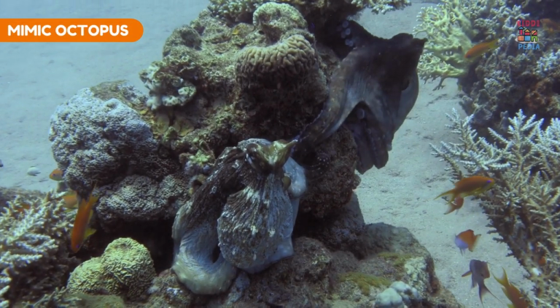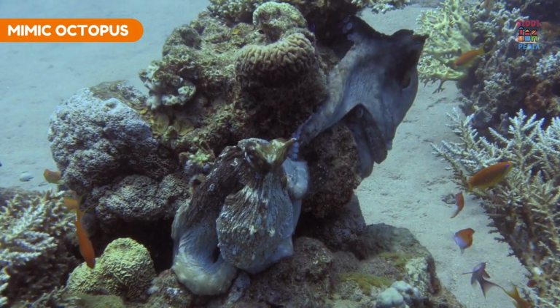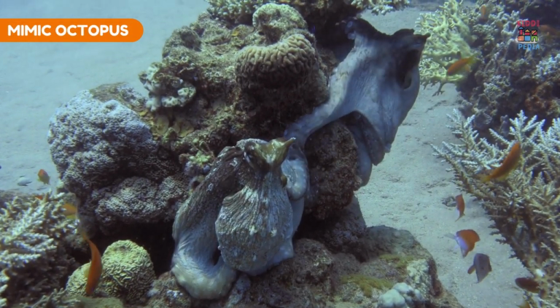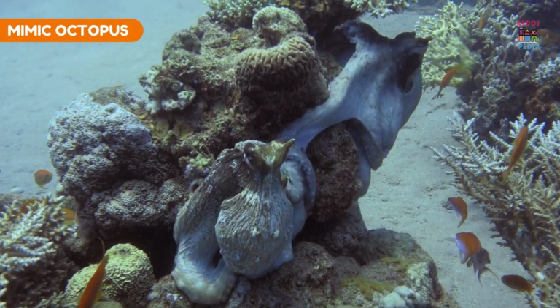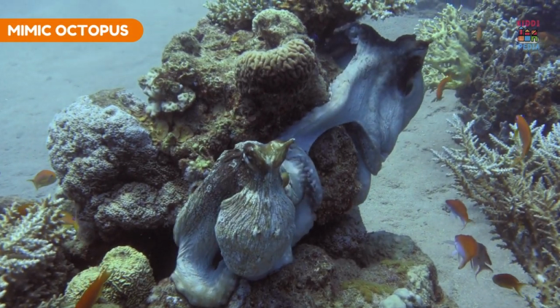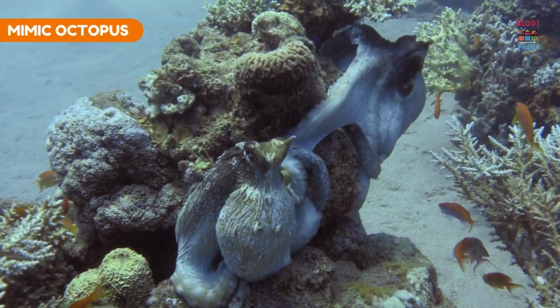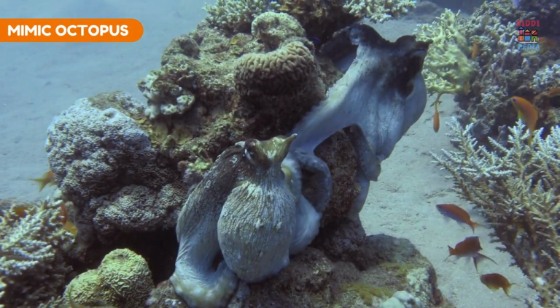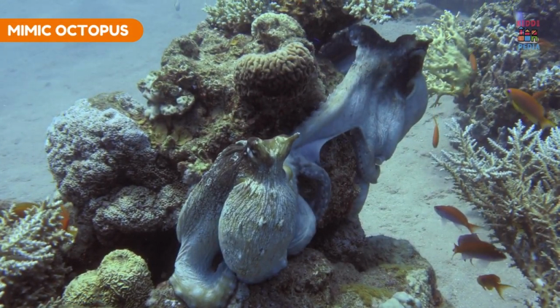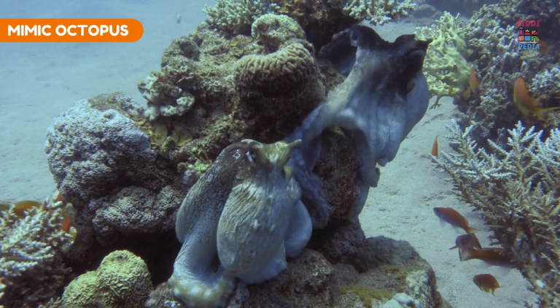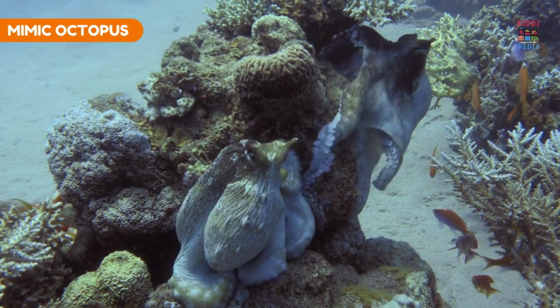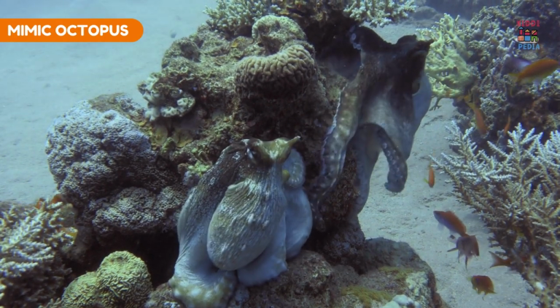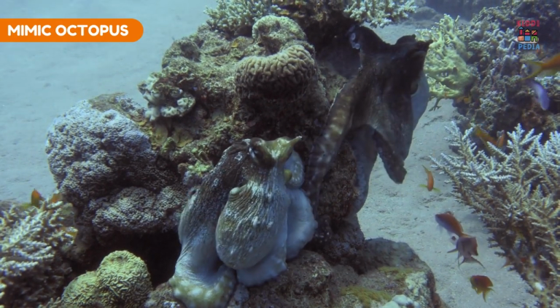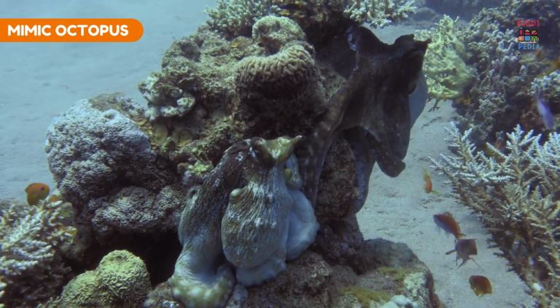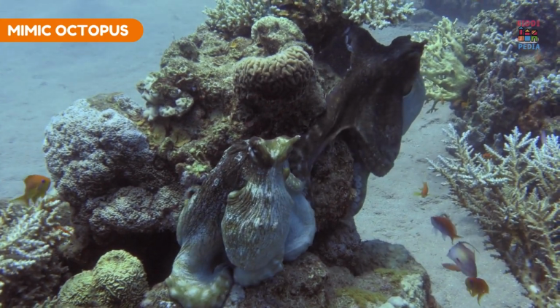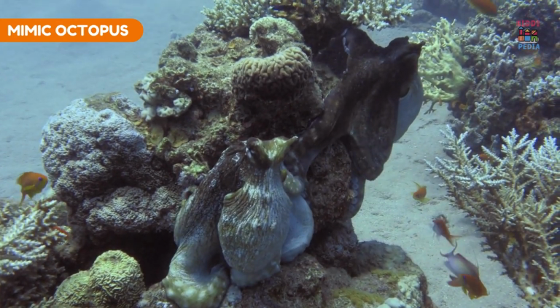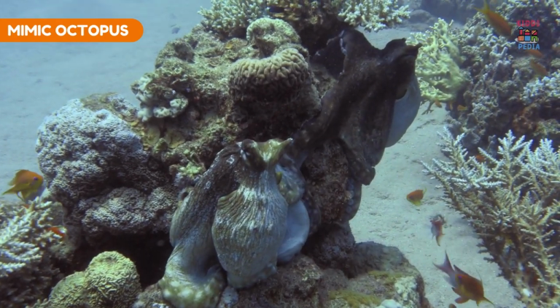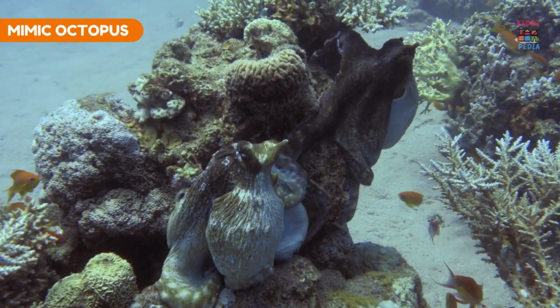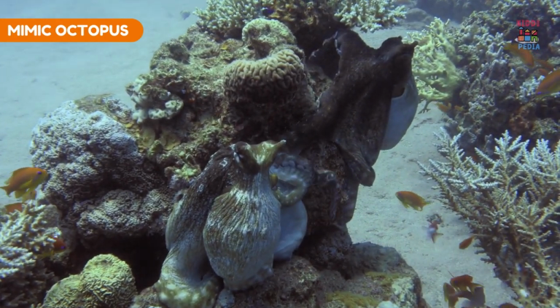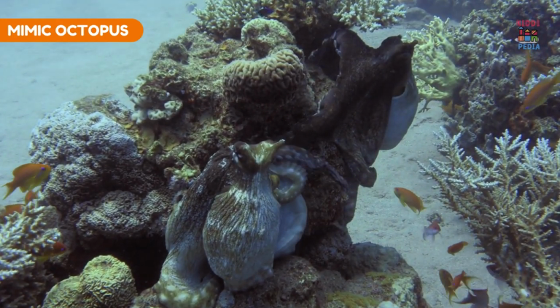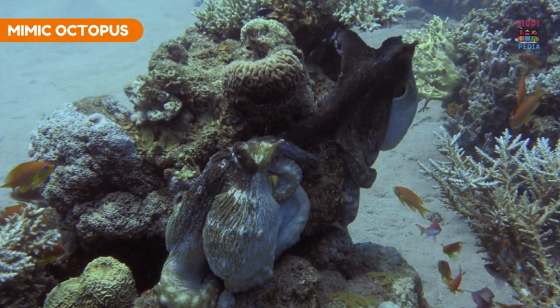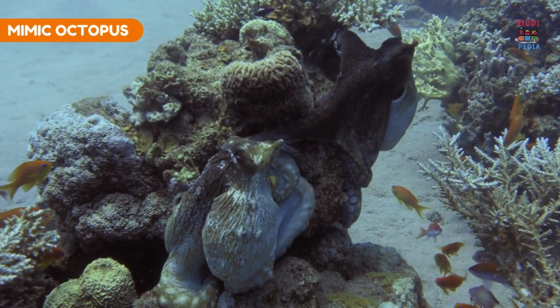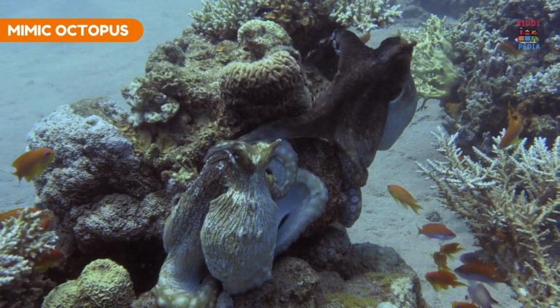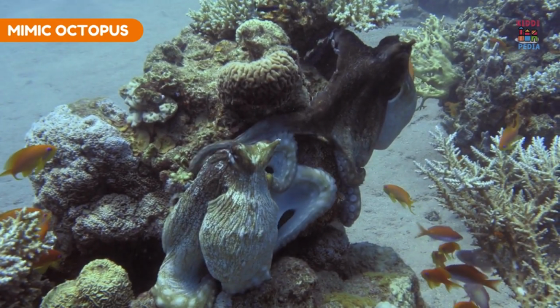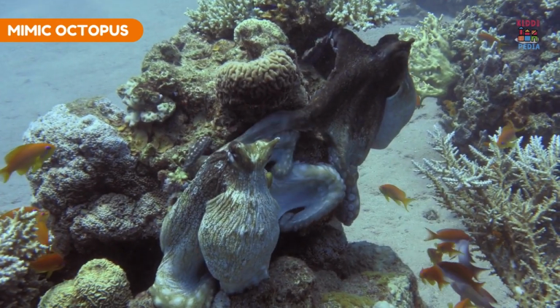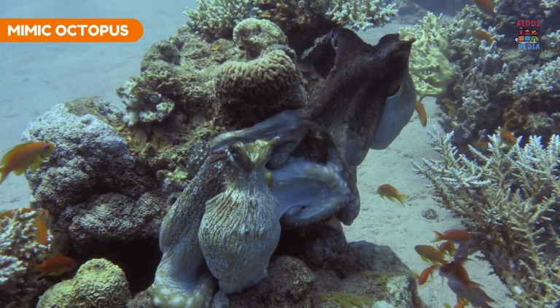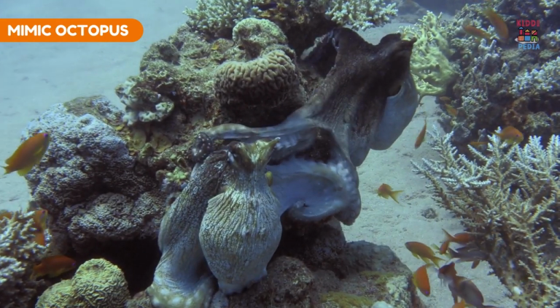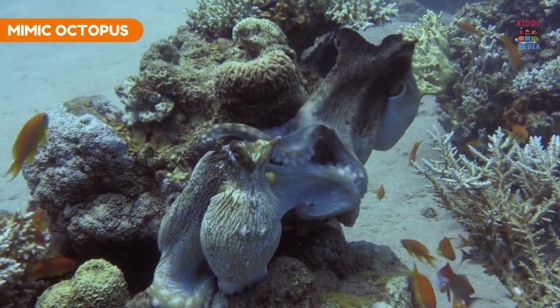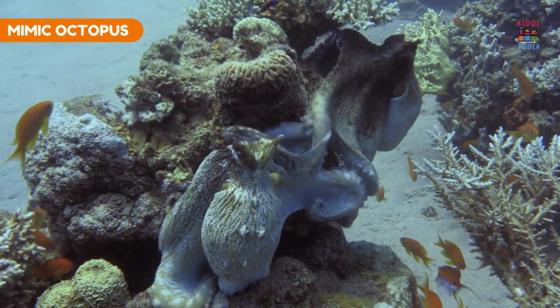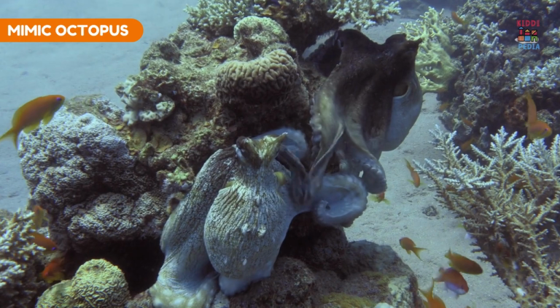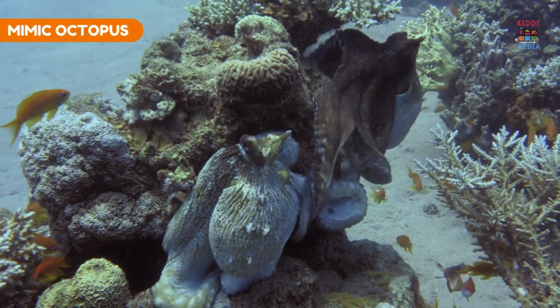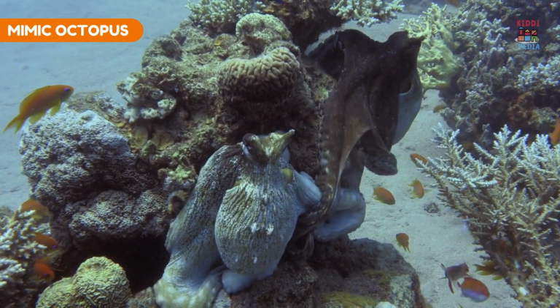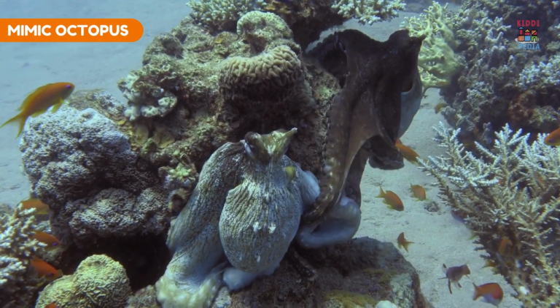Mimic octopus. Mimic octopuses can imitate the appearance and behavior of other marine animals for camouflage.